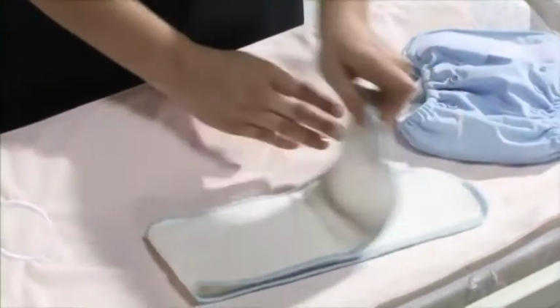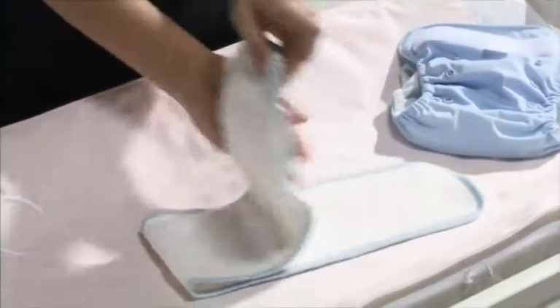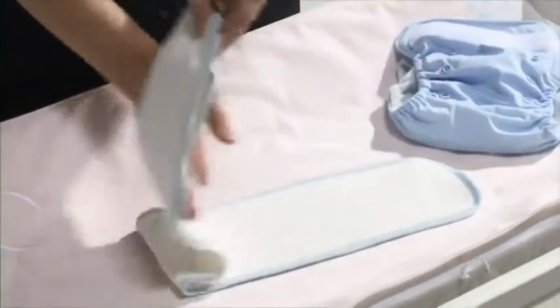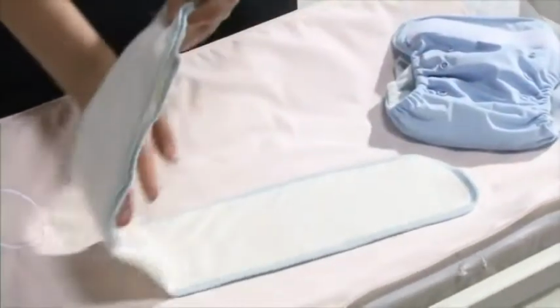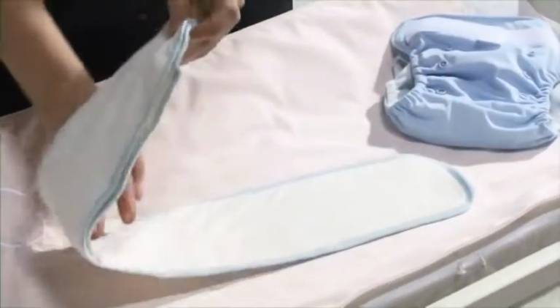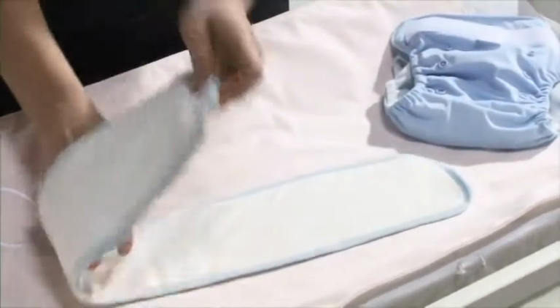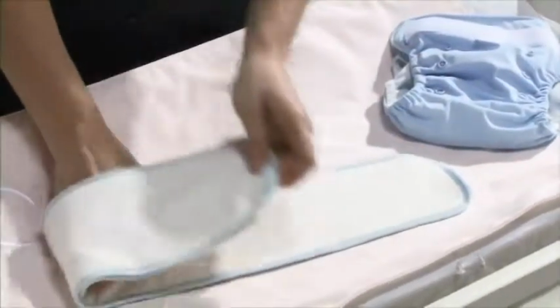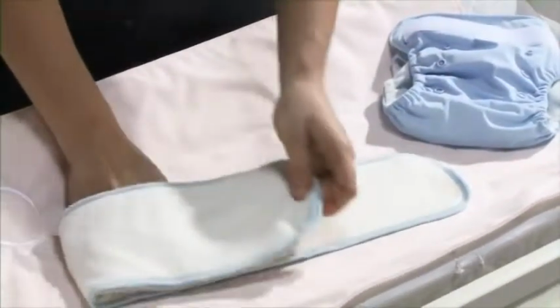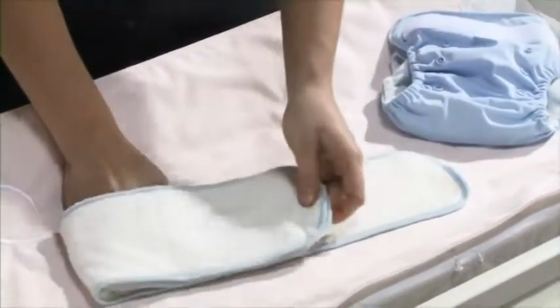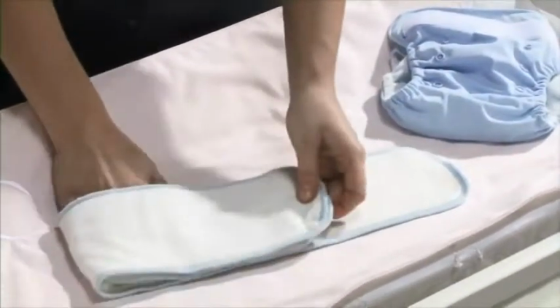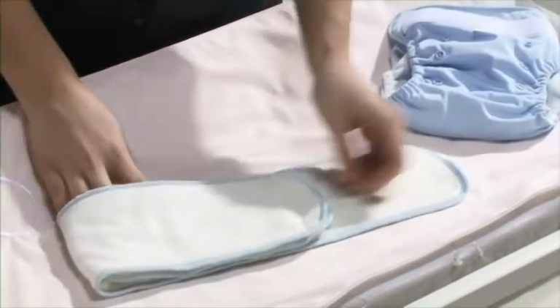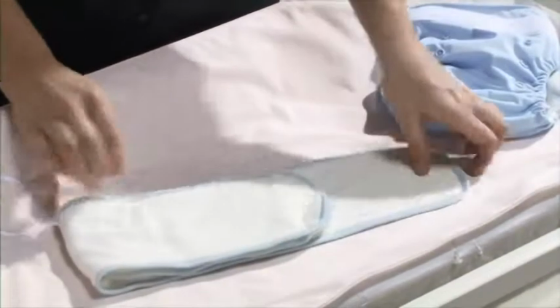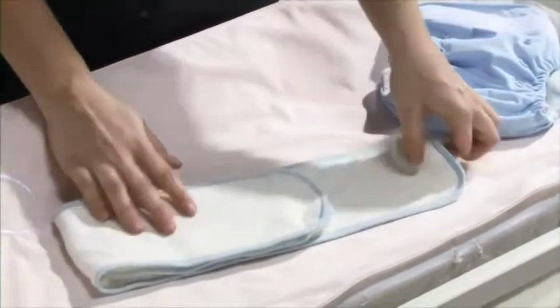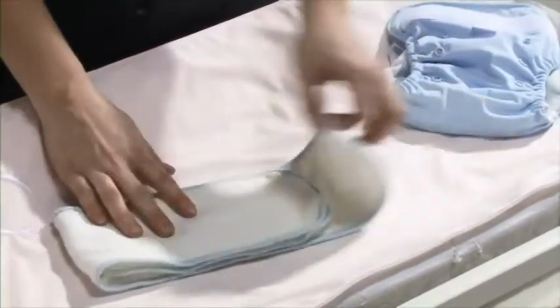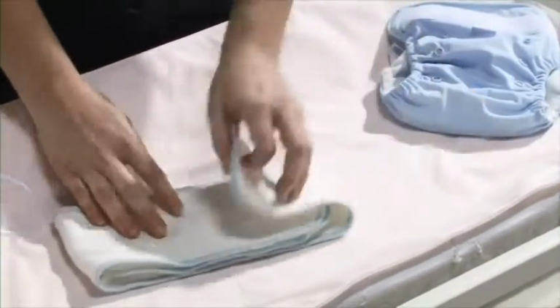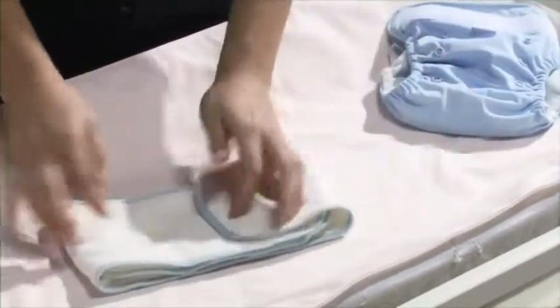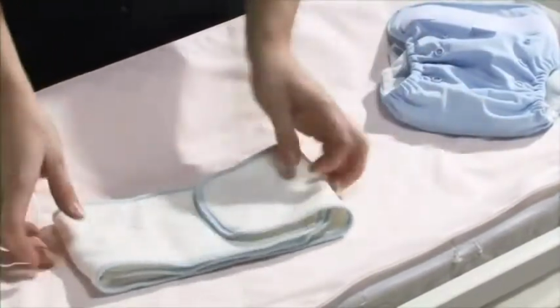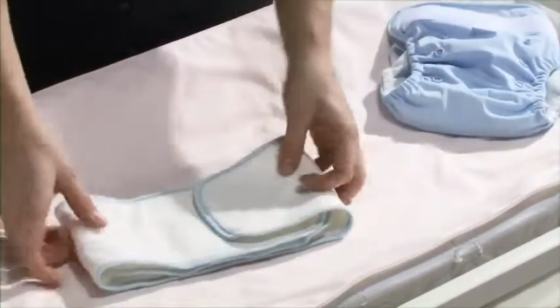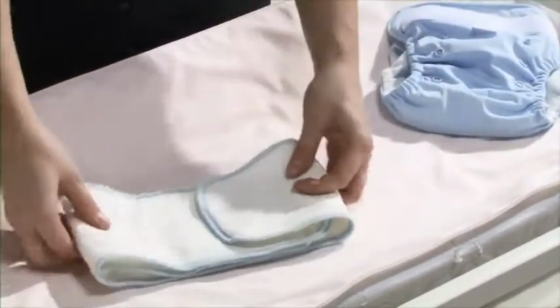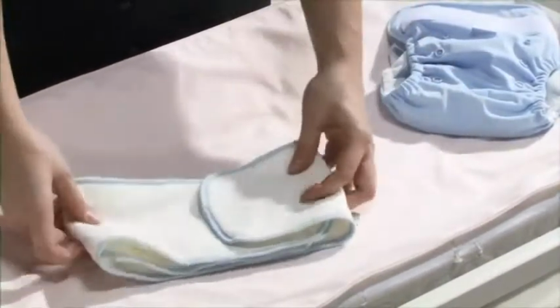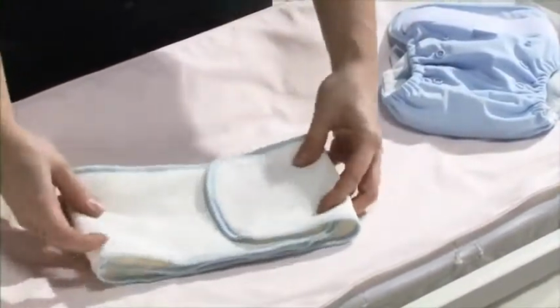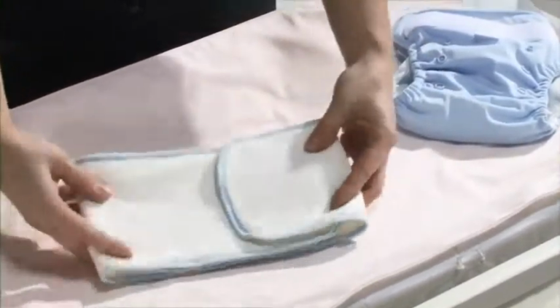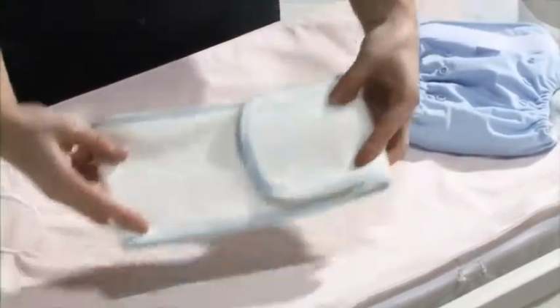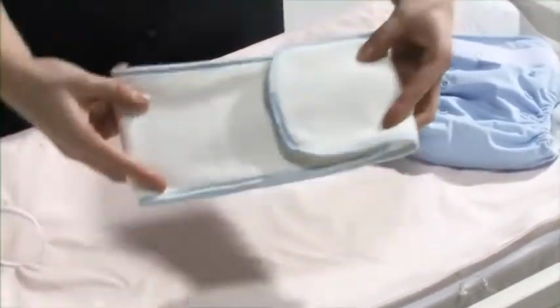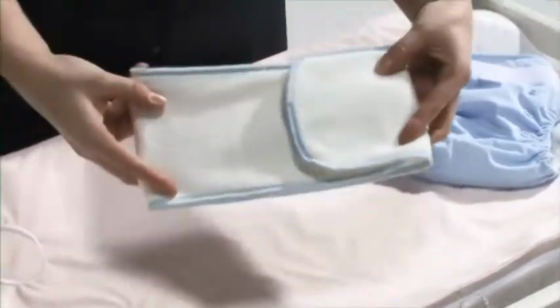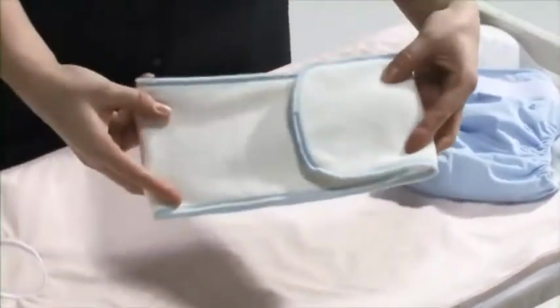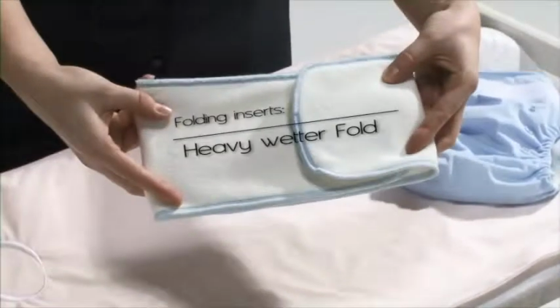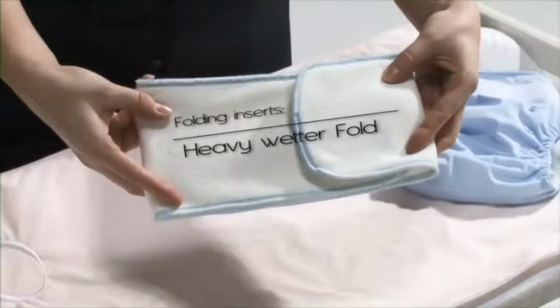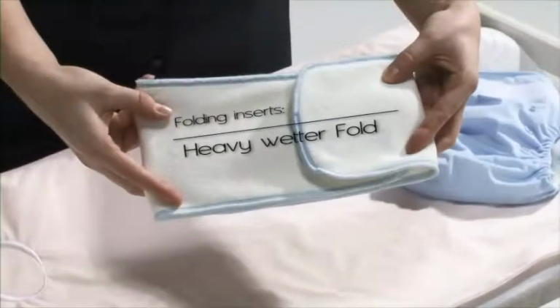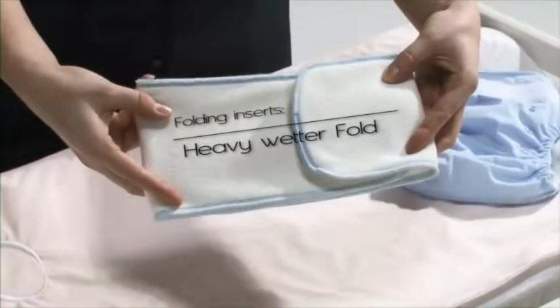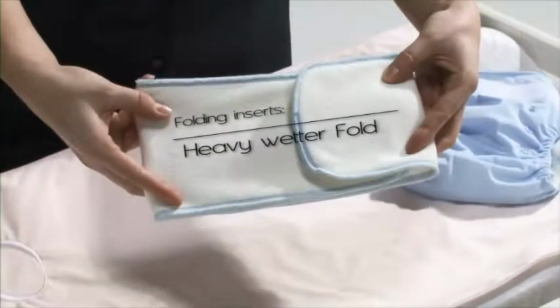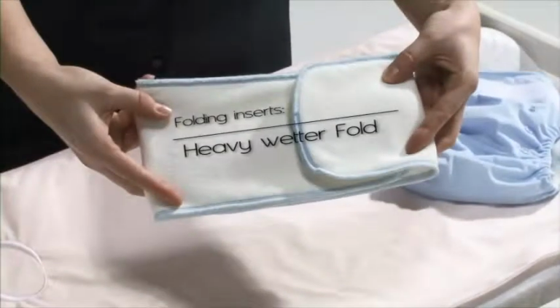Heavy Wetter Fold: combine the two parts of the insert and fold them in three before placing them into the pocket.